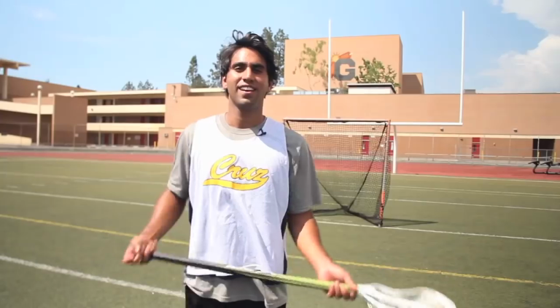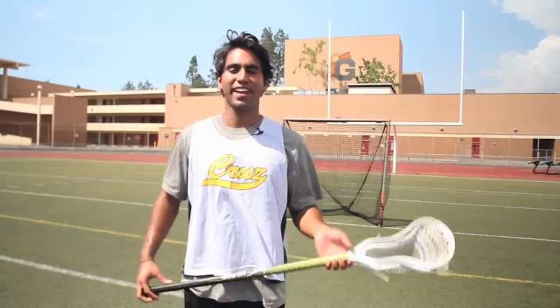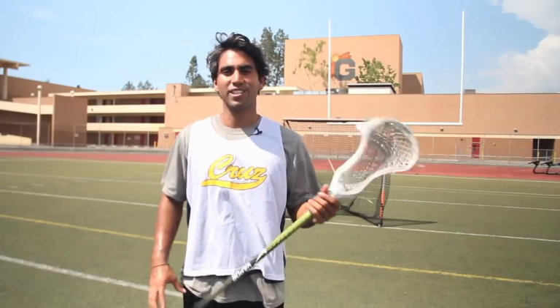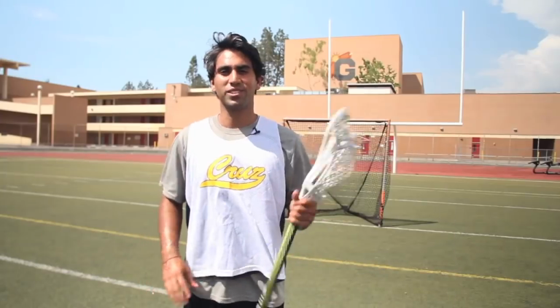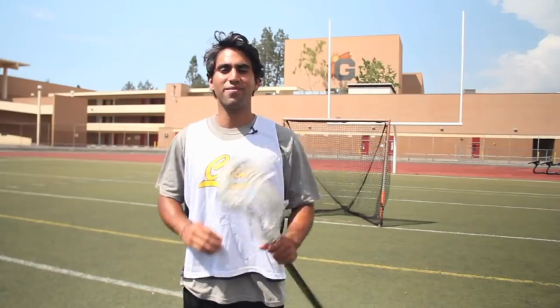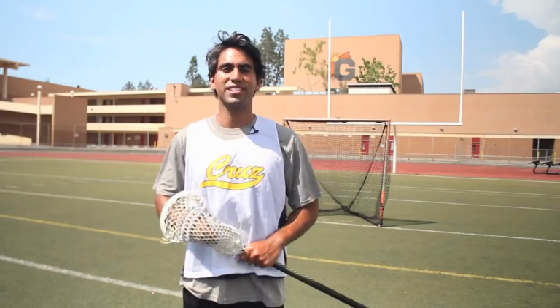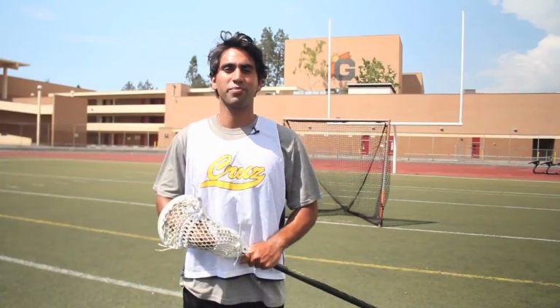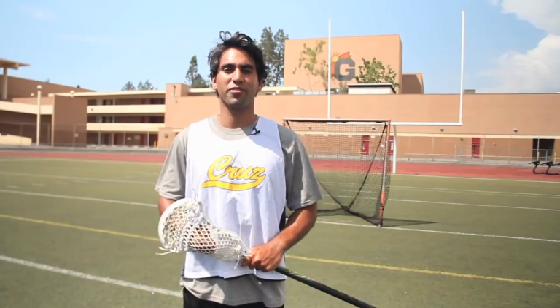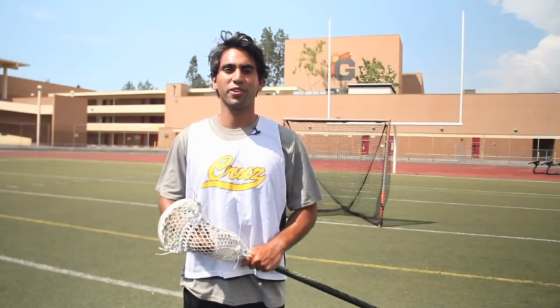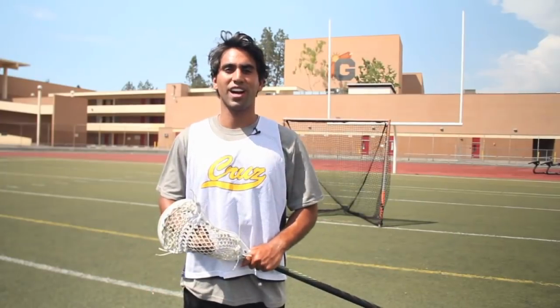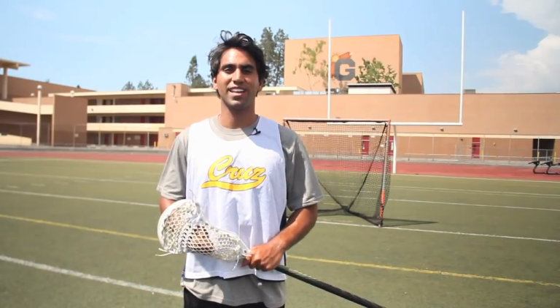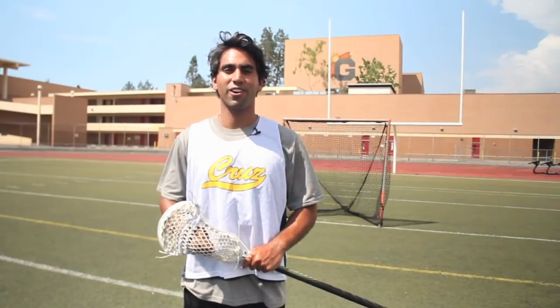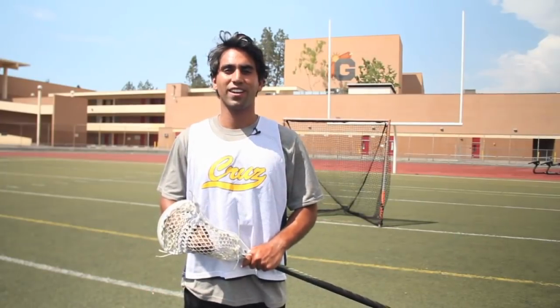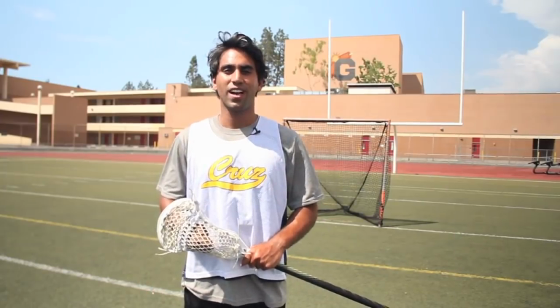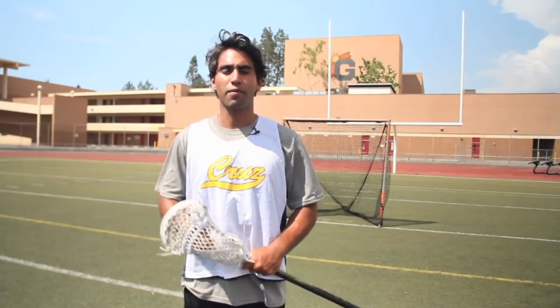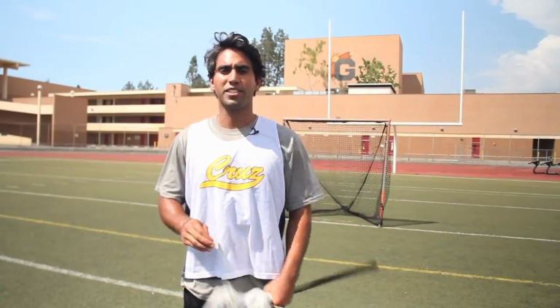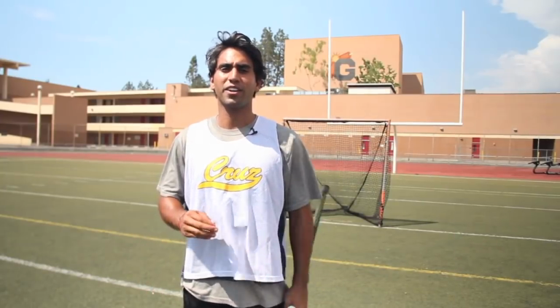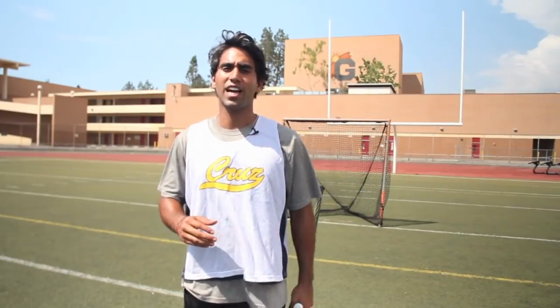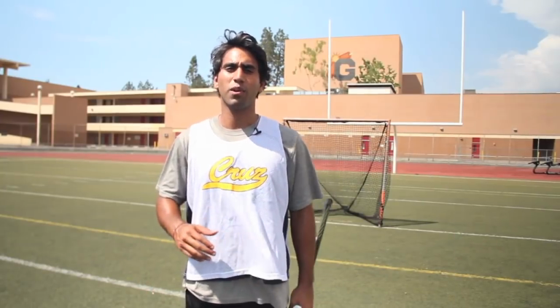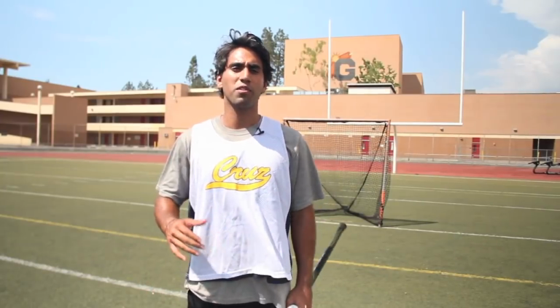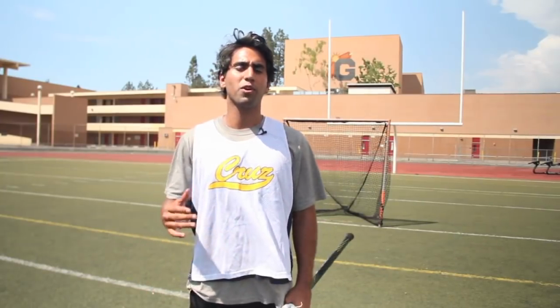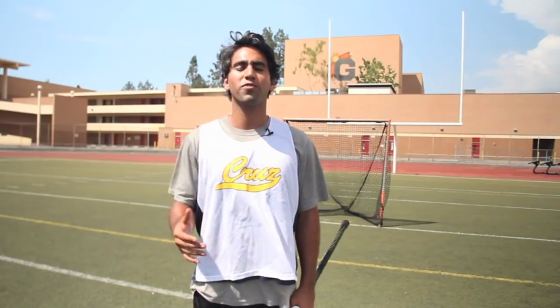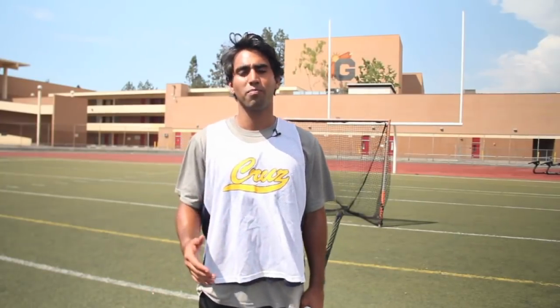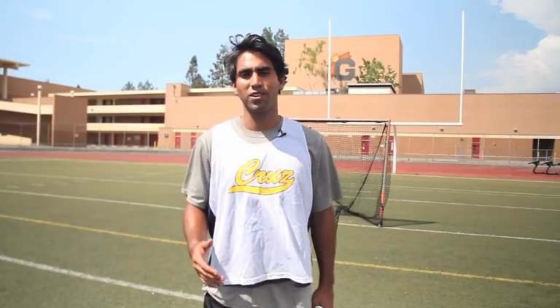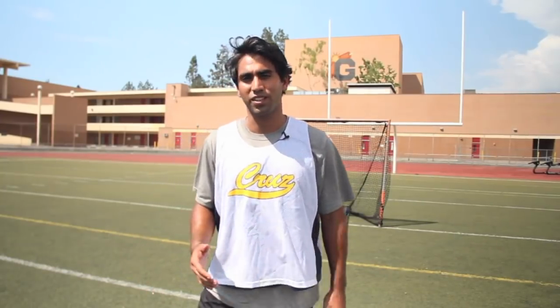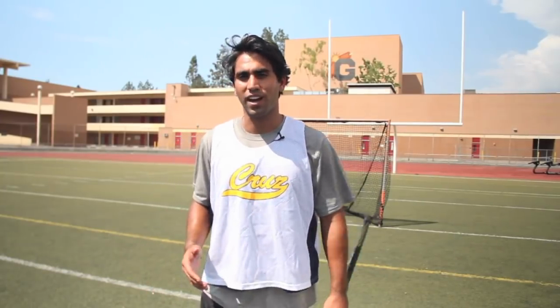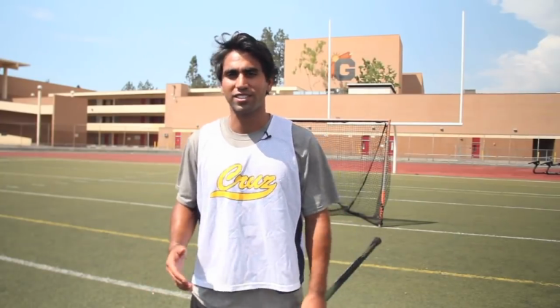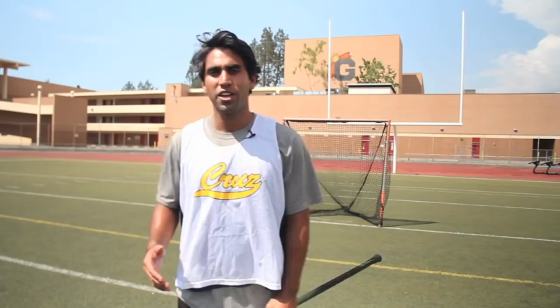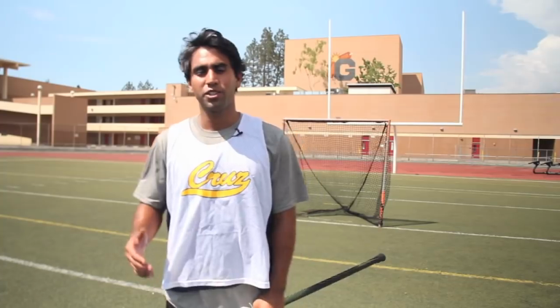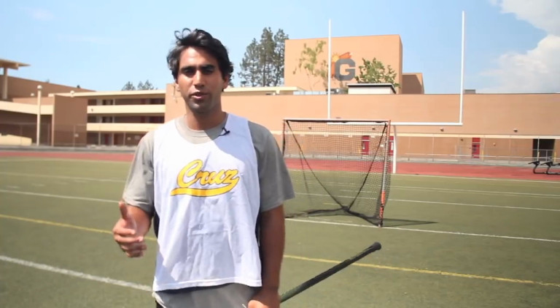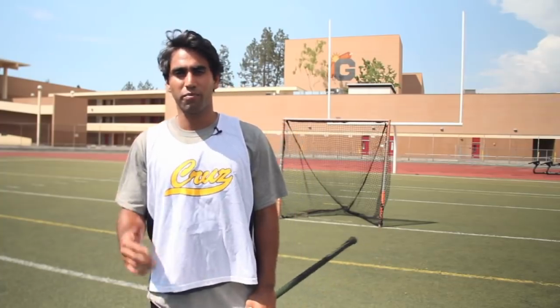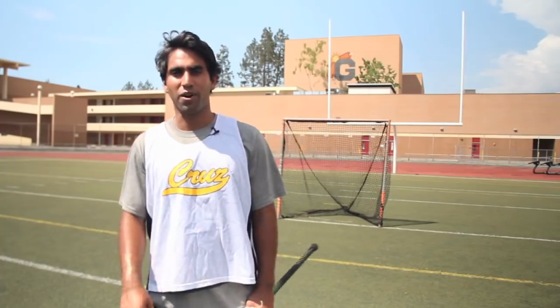Hey guys, what's up? It's Samir from Lacrosse Network. I'm gonna be talking to you guys about one of the most fun parts of lacrosse: shooting the ball.